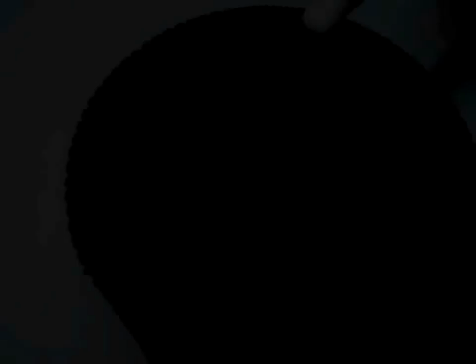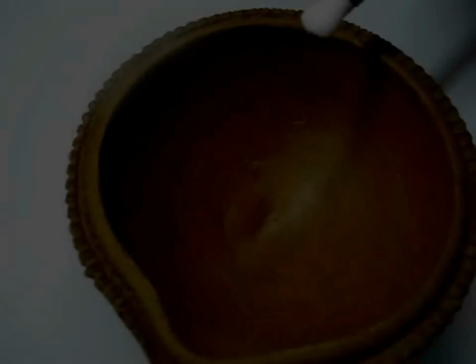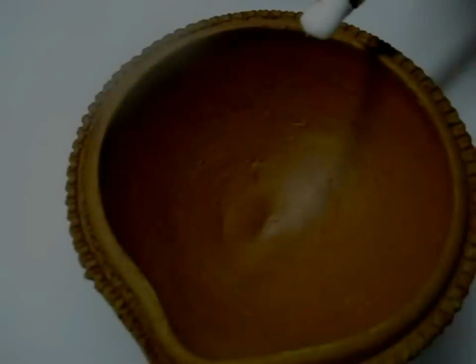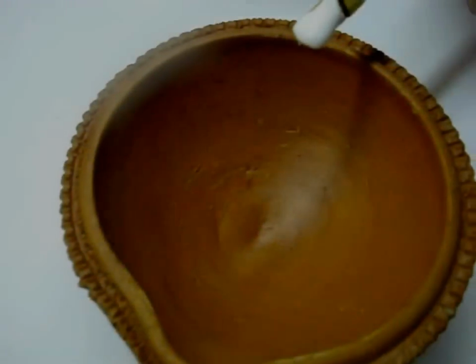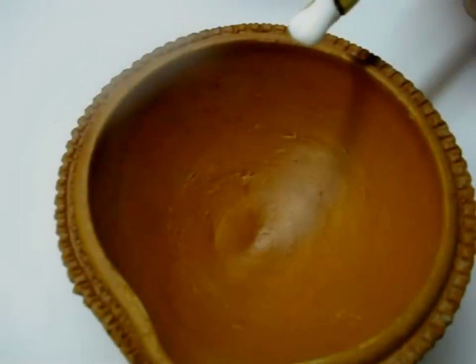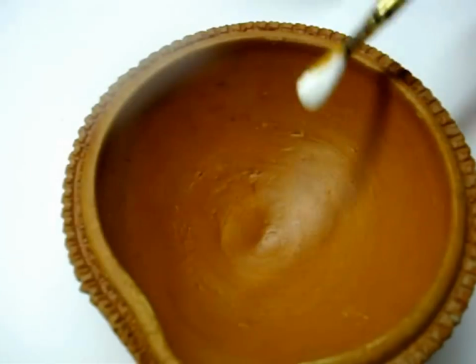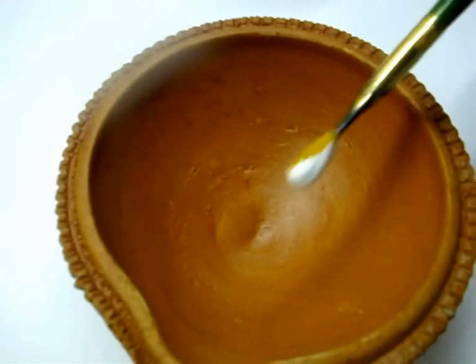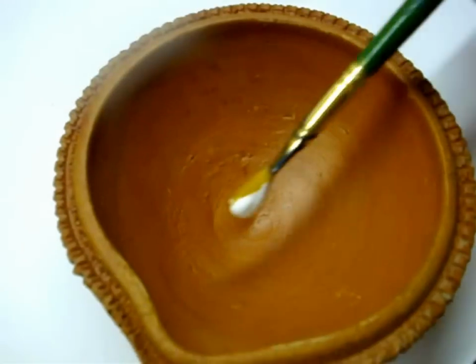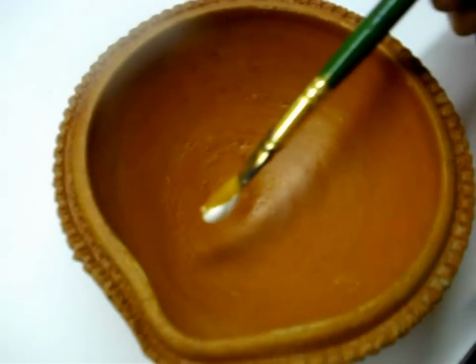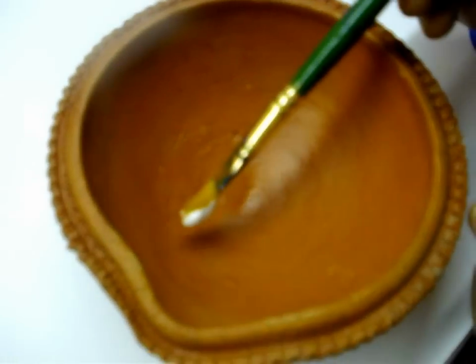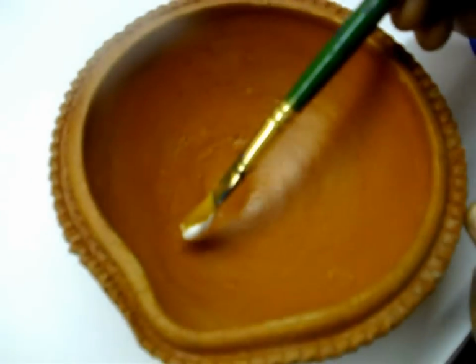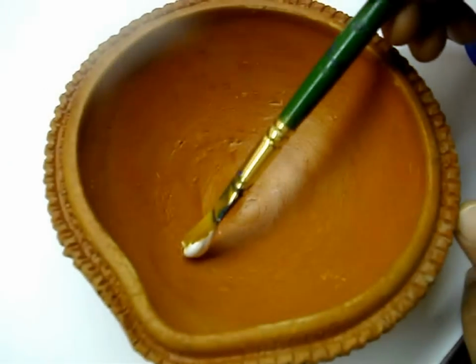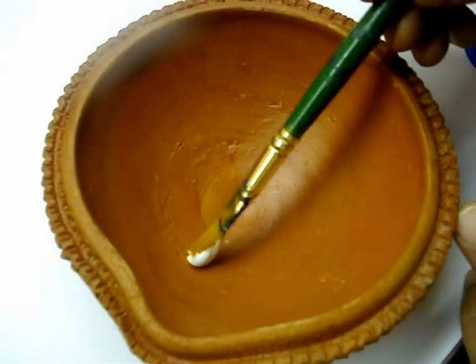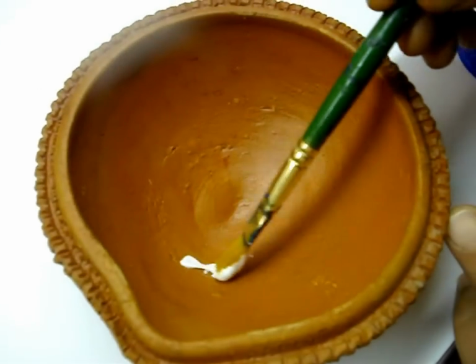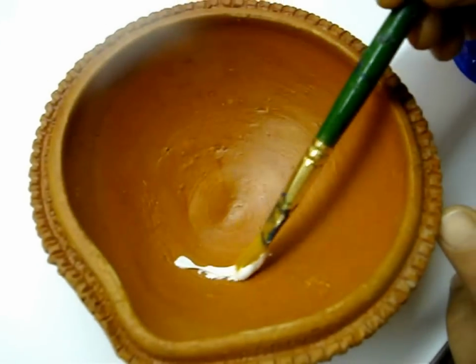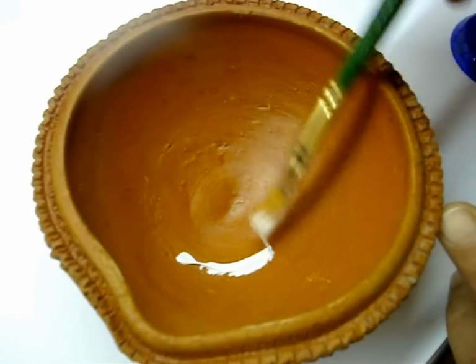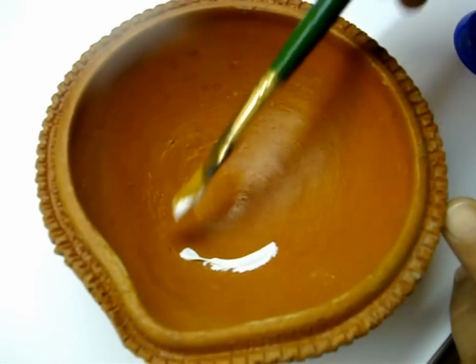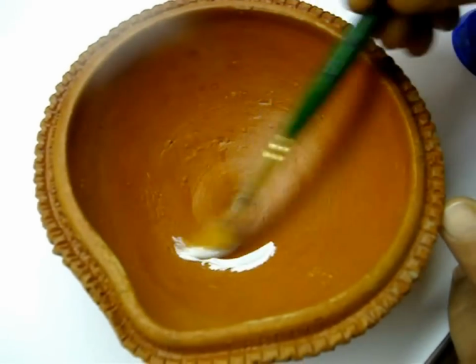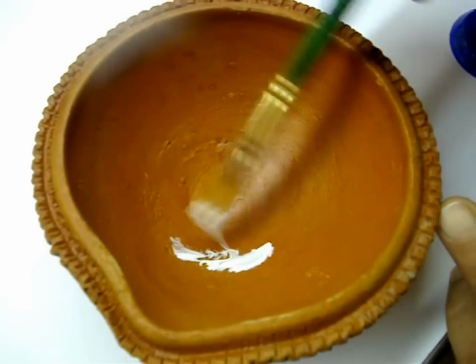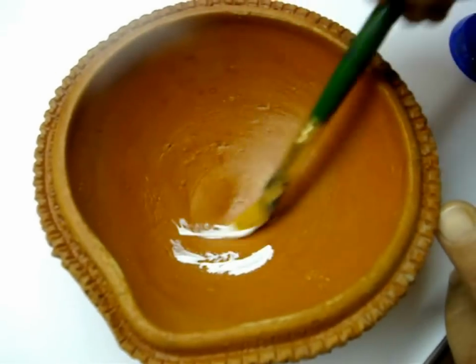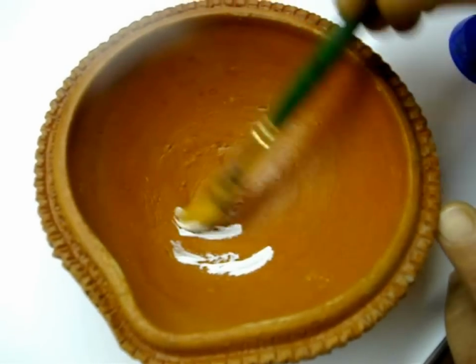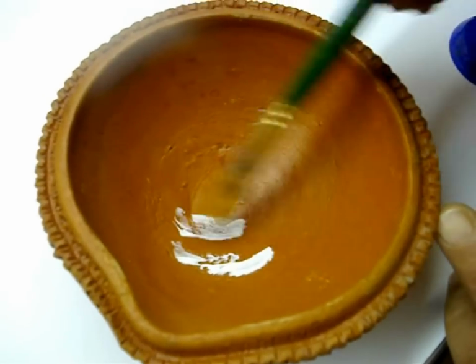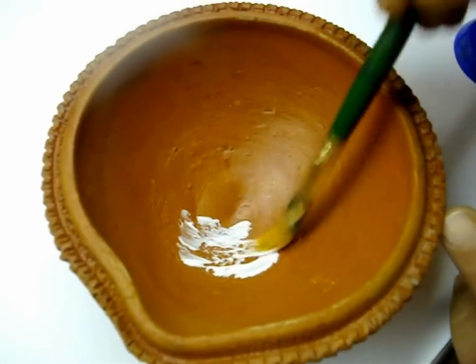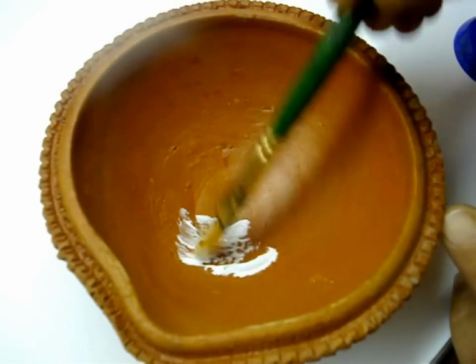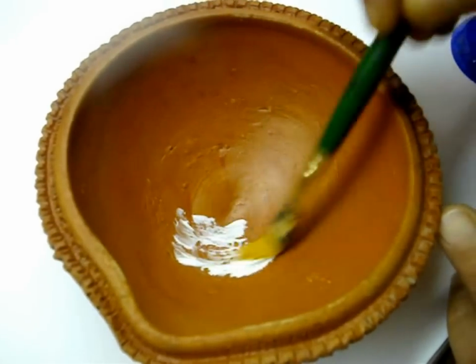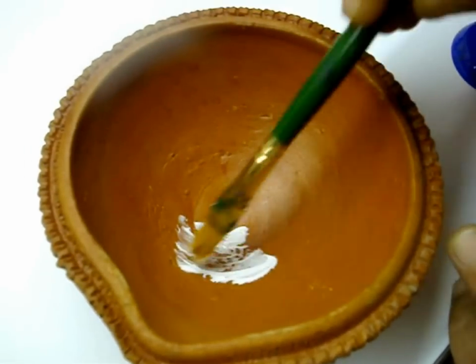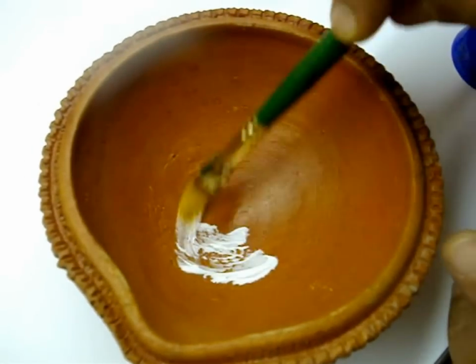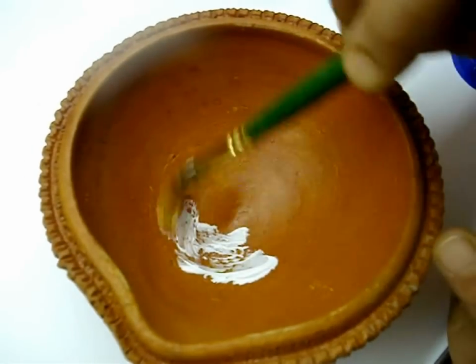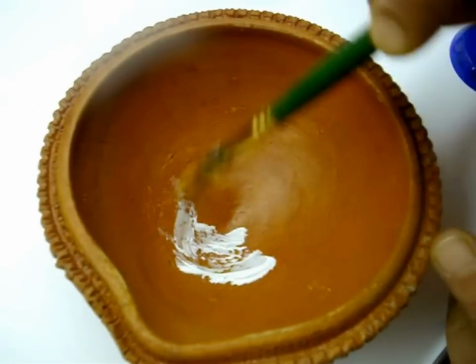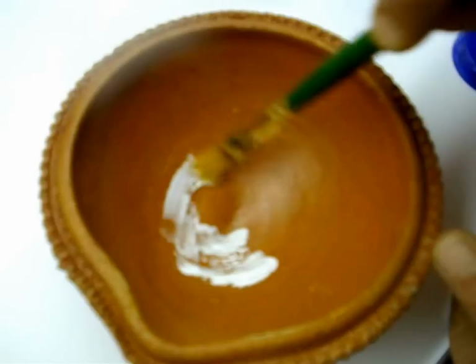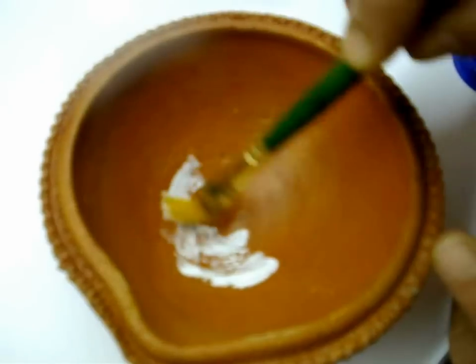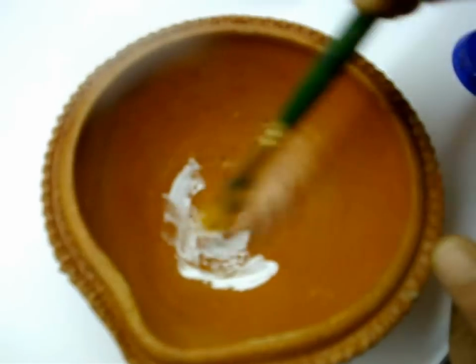Now apply some glue in the bowl. Apply it well and all around.